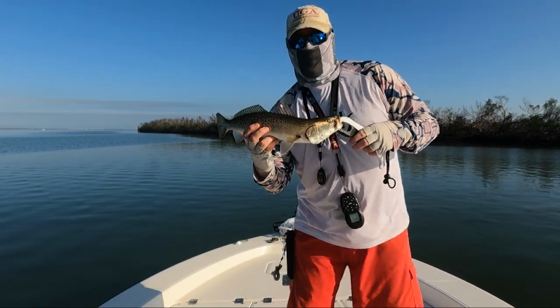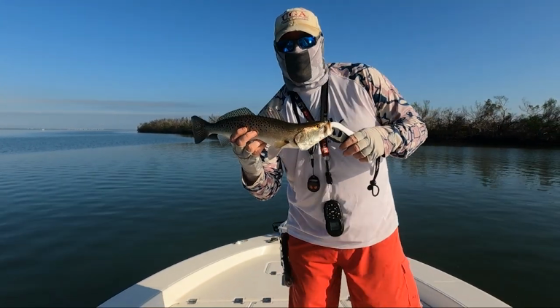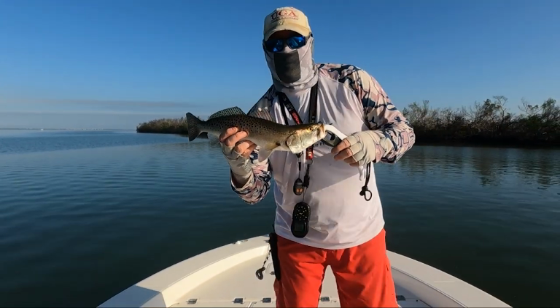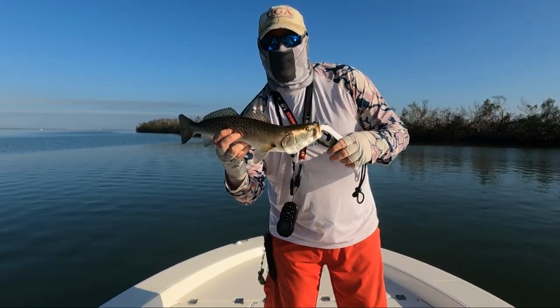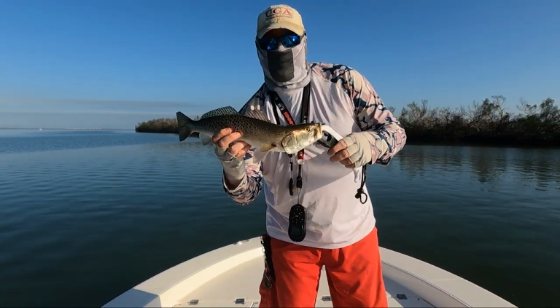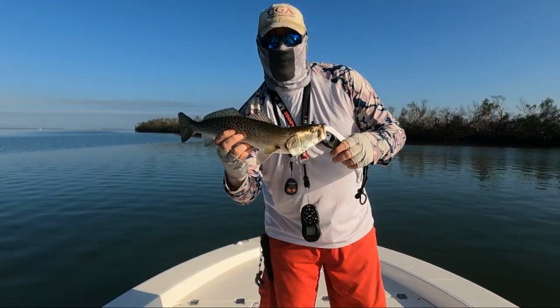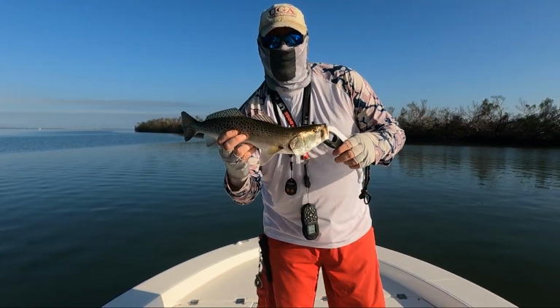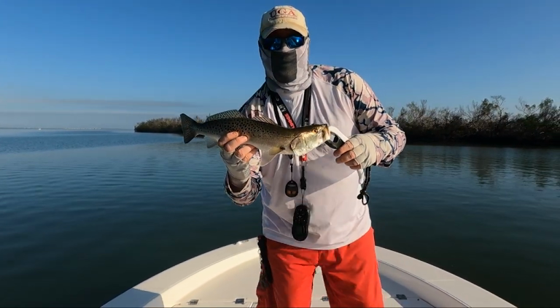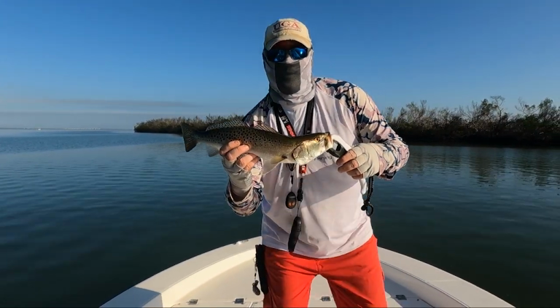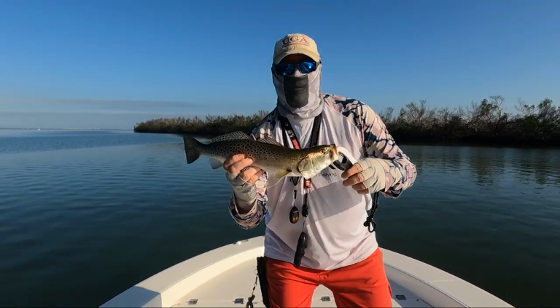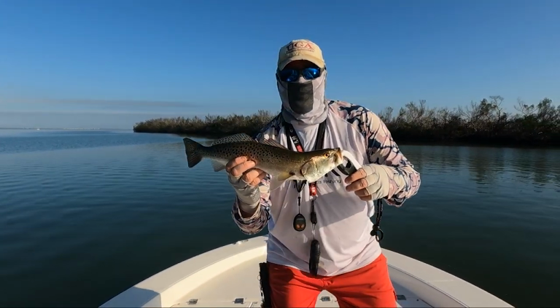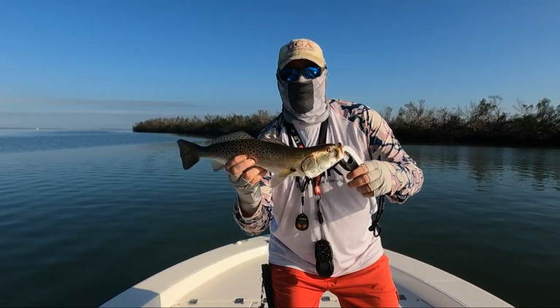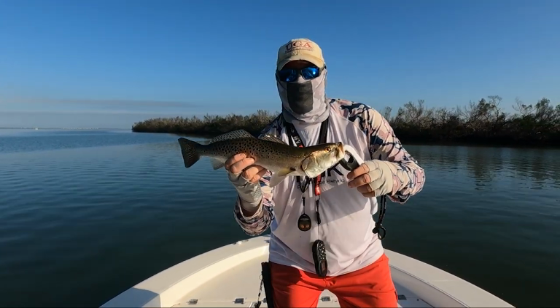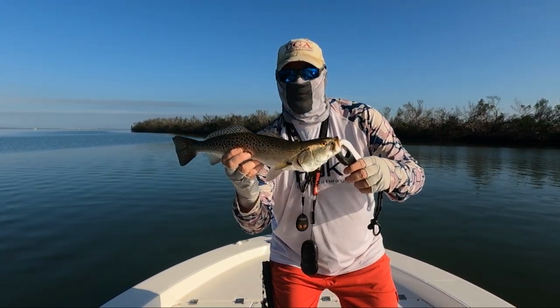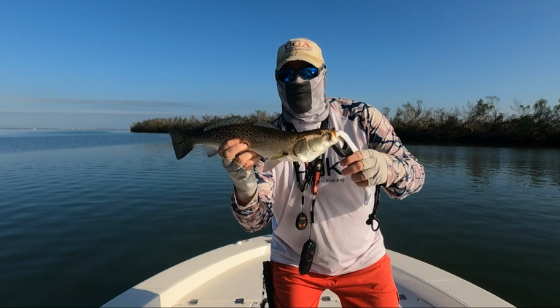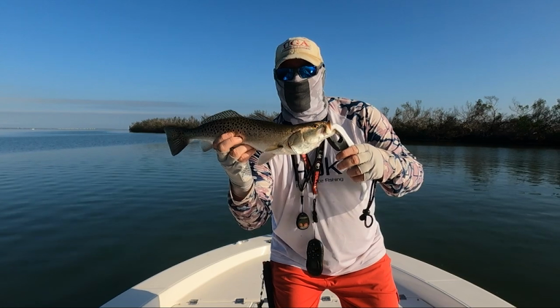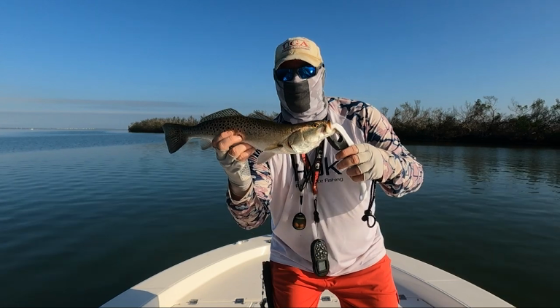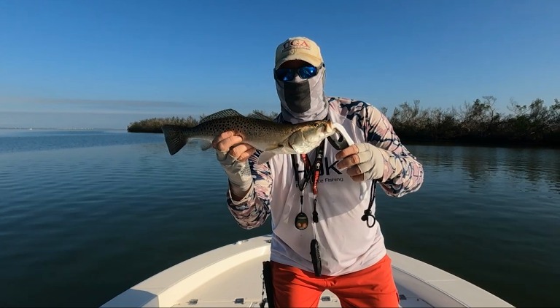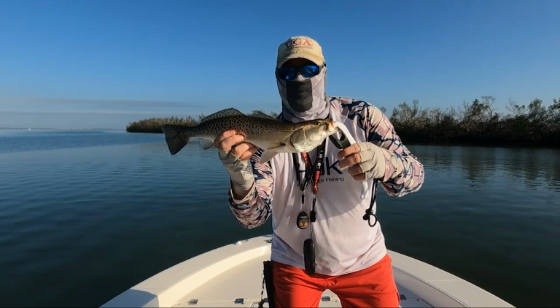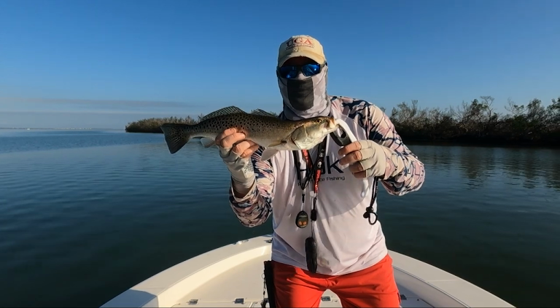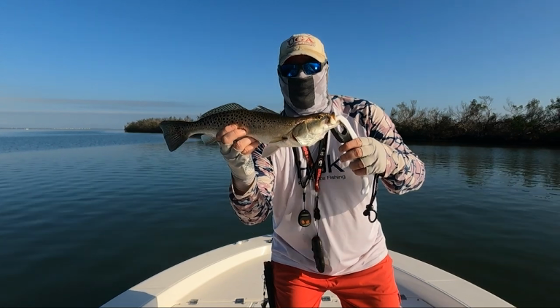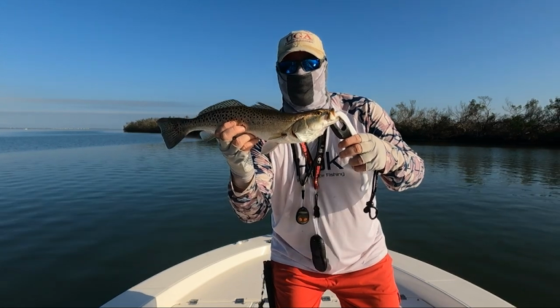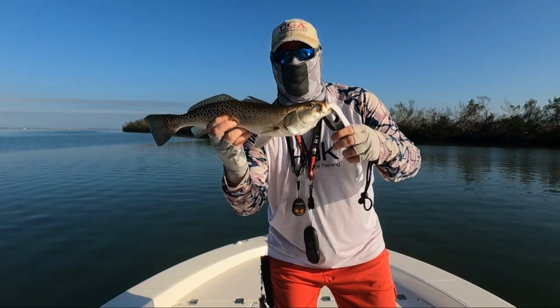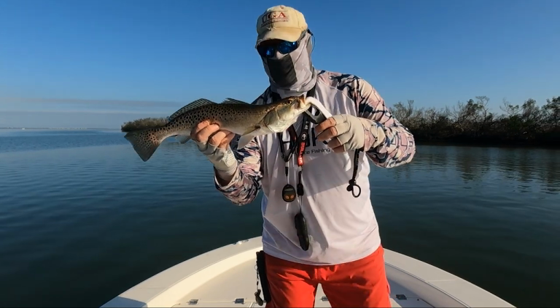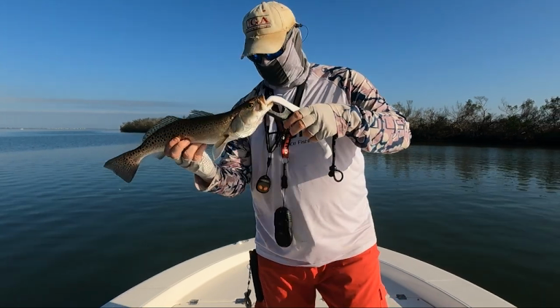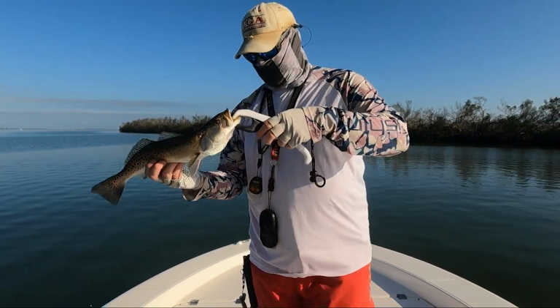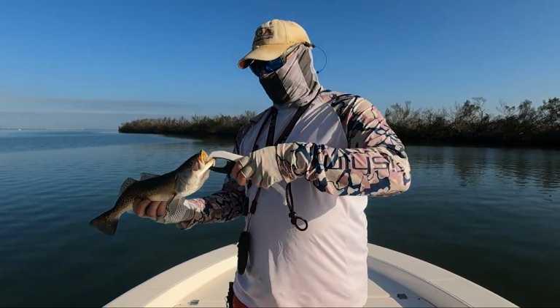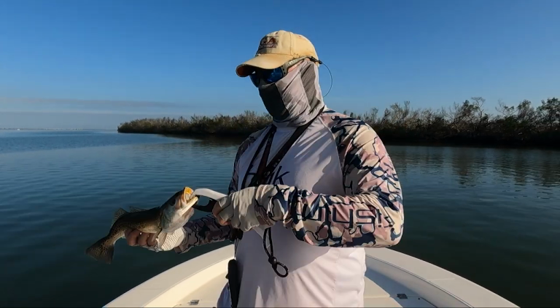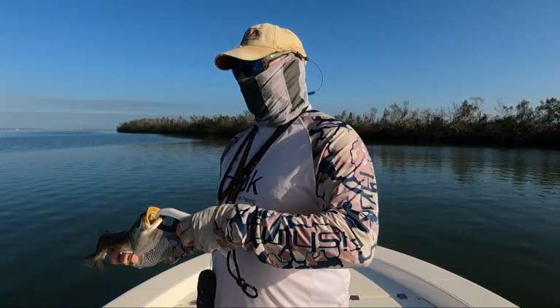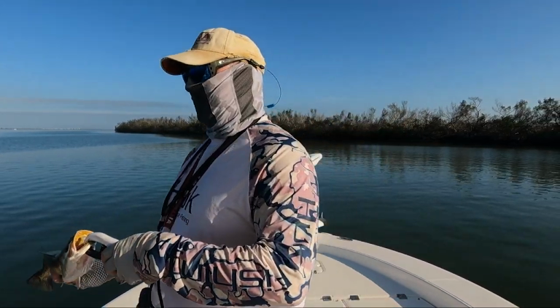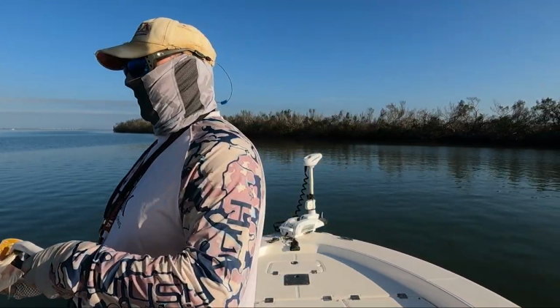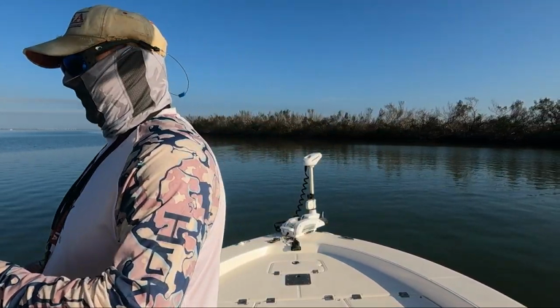There we go baby! First fish on the new boat — yeah buddy! Nice trout, that'll work!